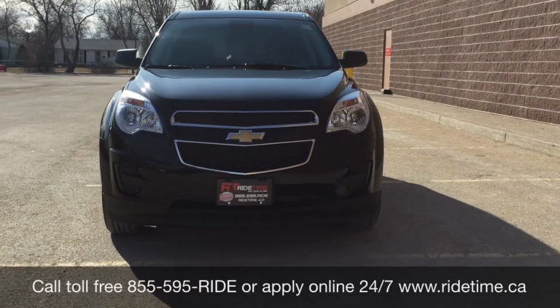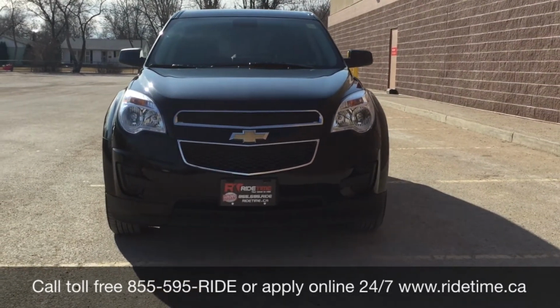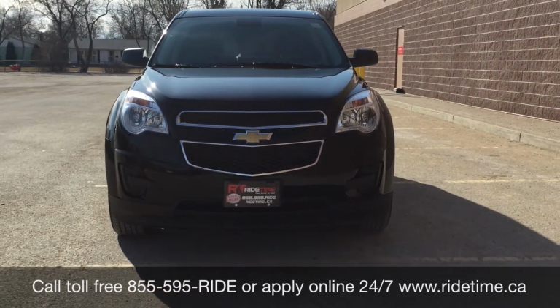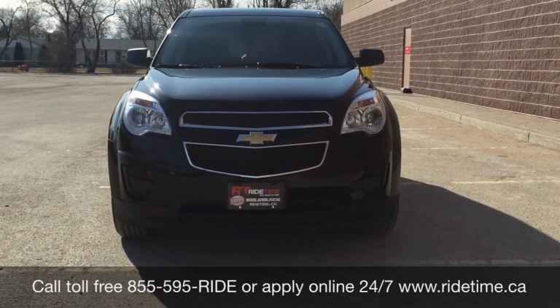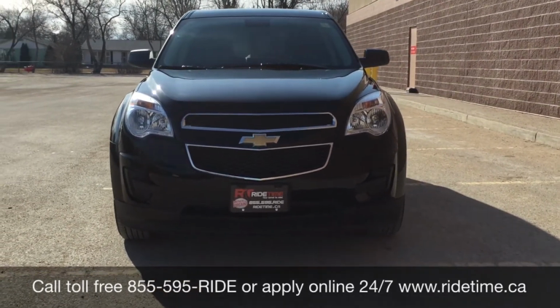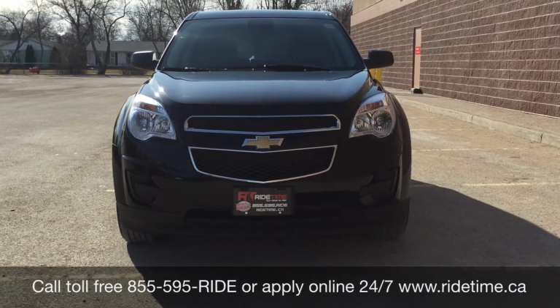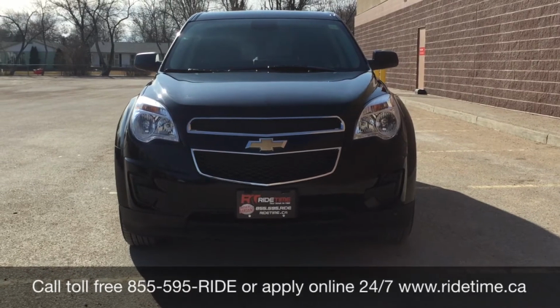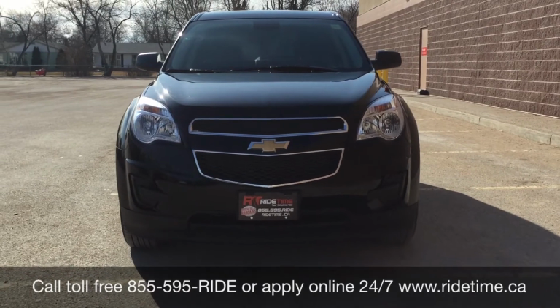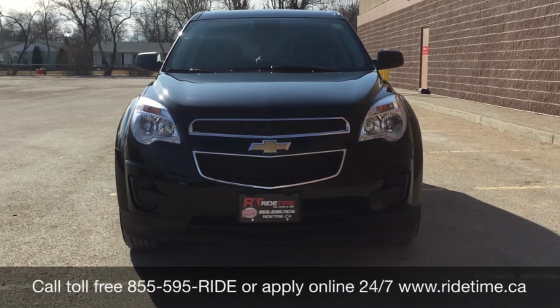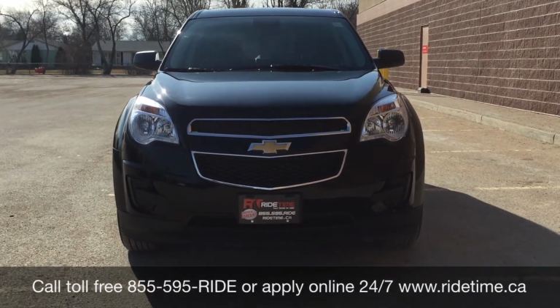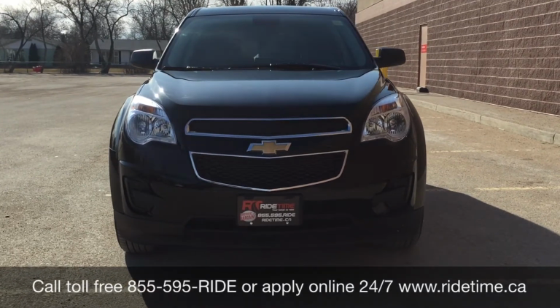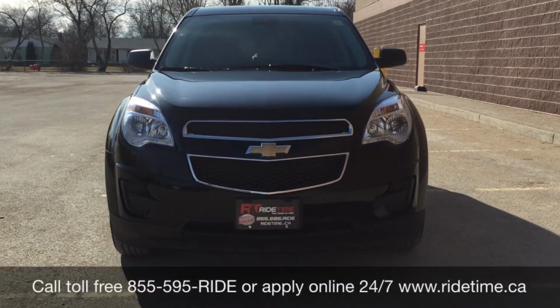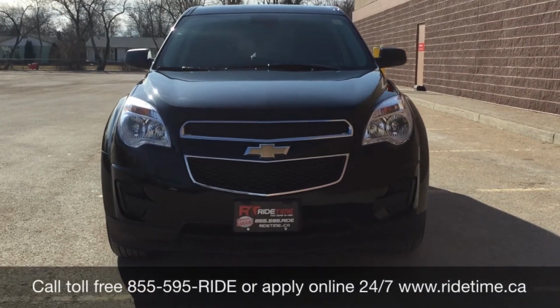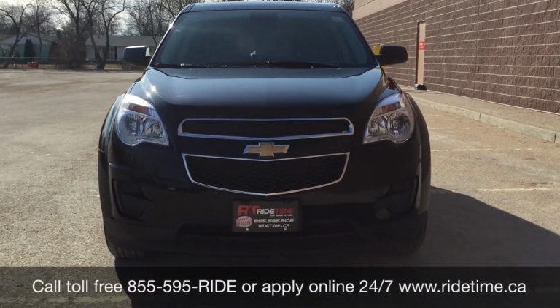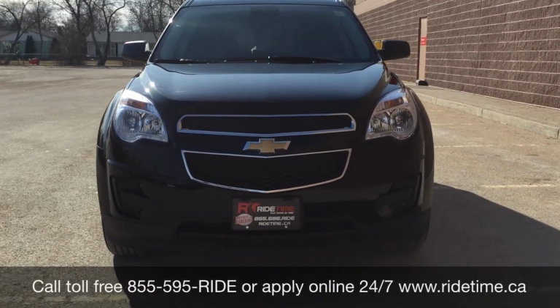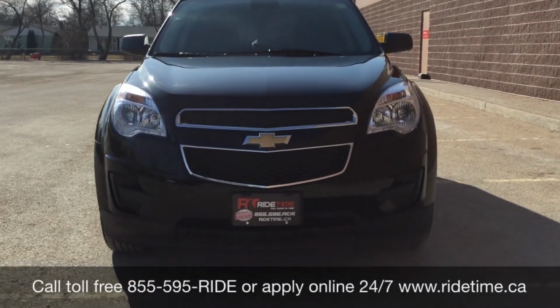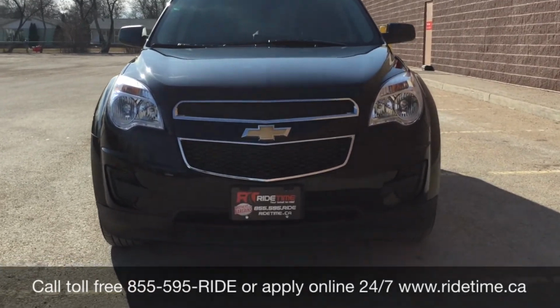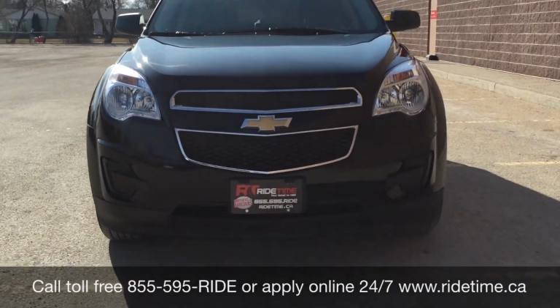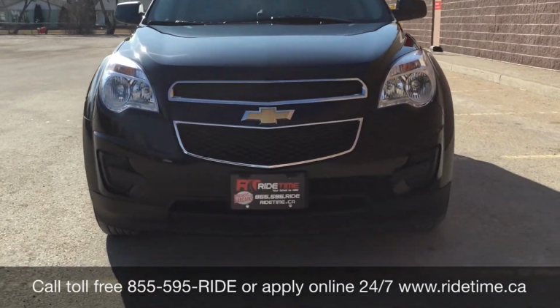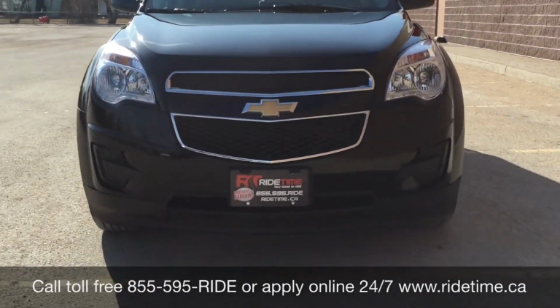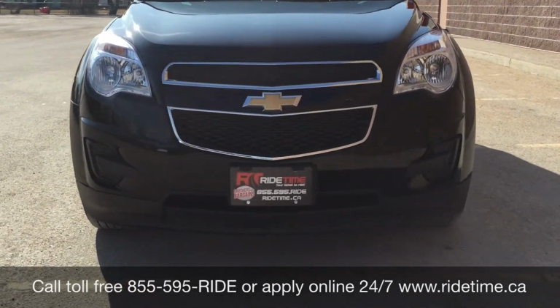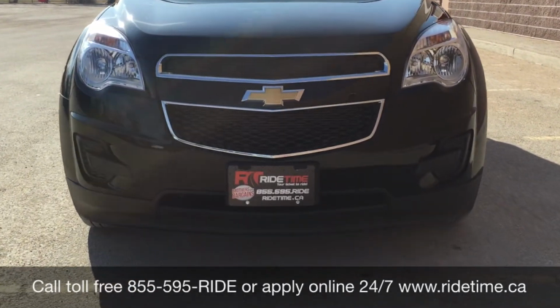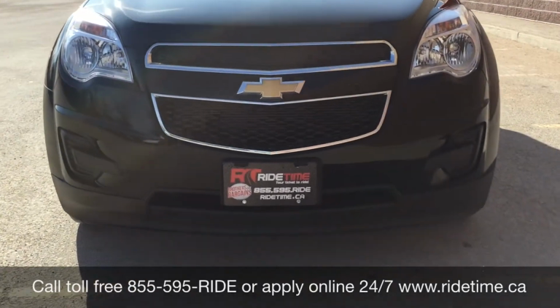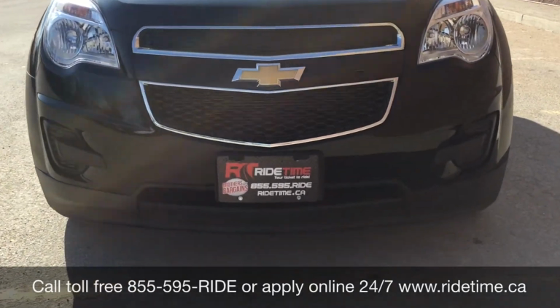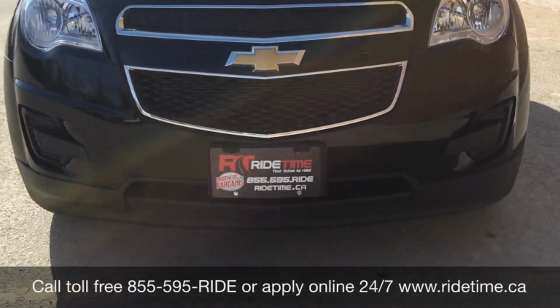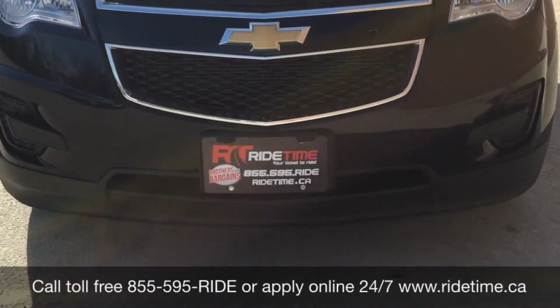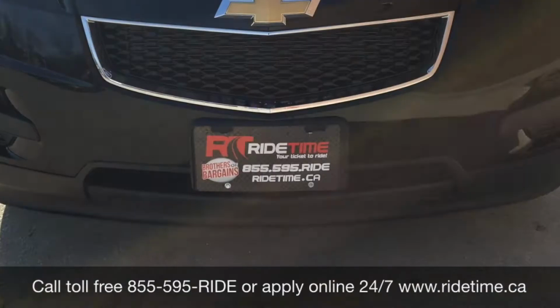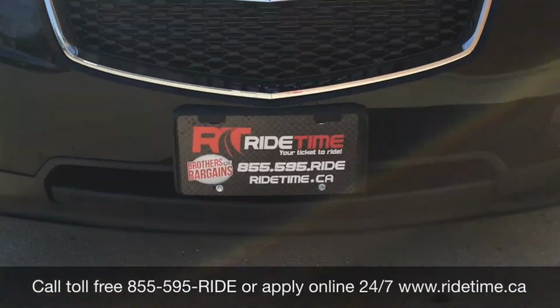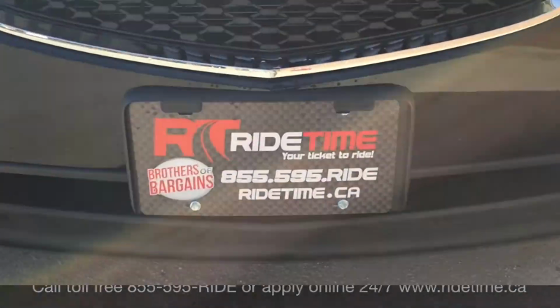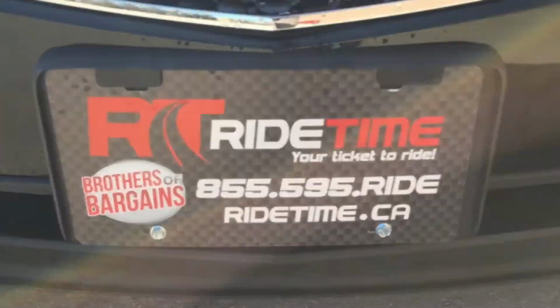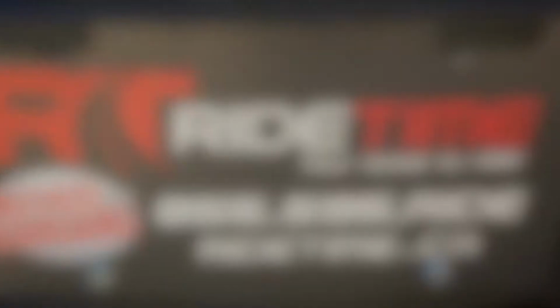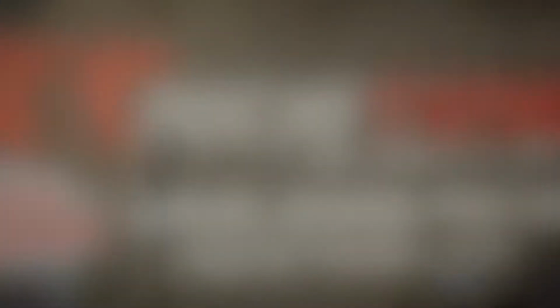We do offer financing as low as 0% OAC. Come check us out. Again, this has been Ride Time, where we're your ticket to ride.